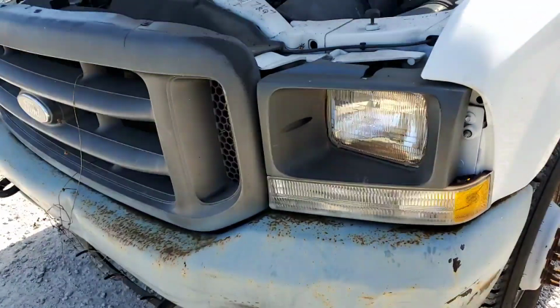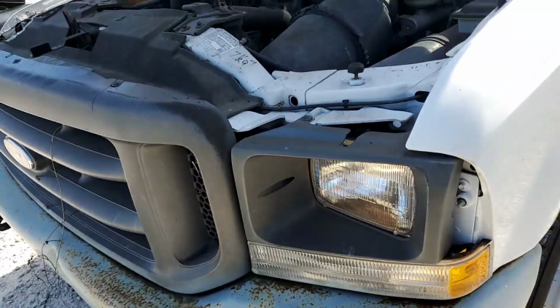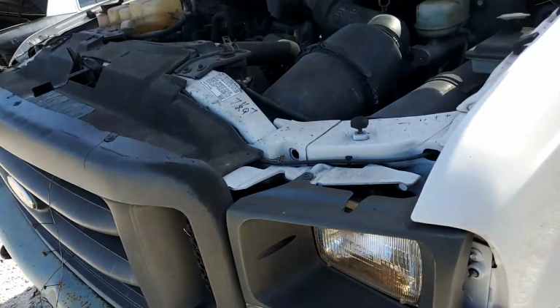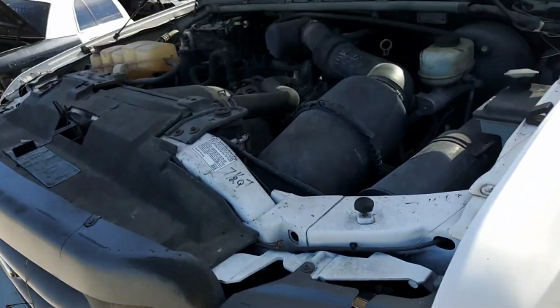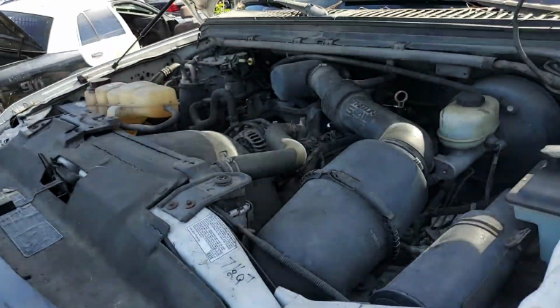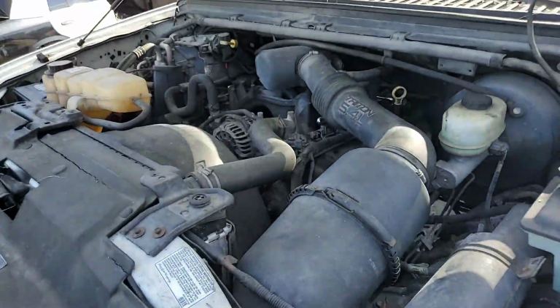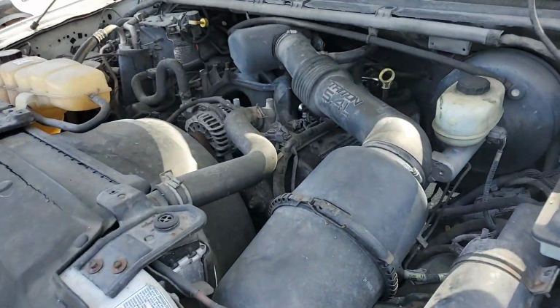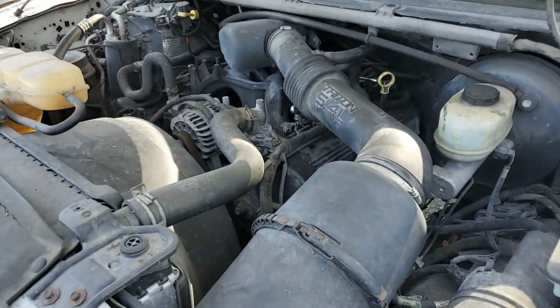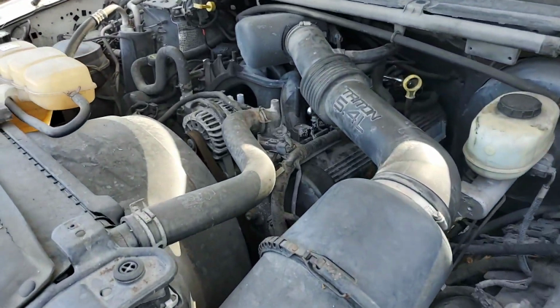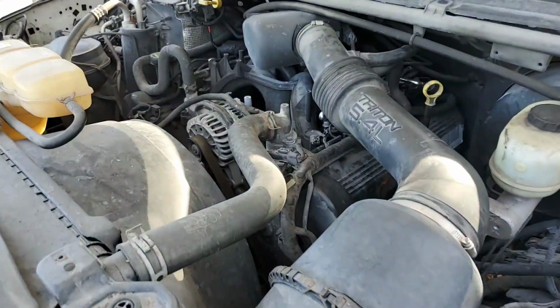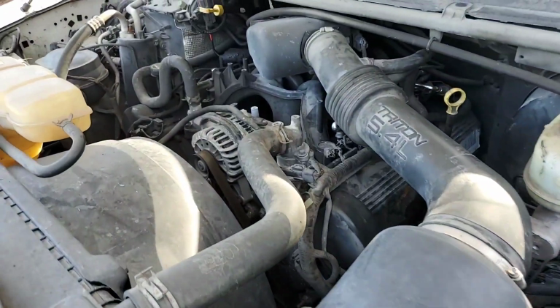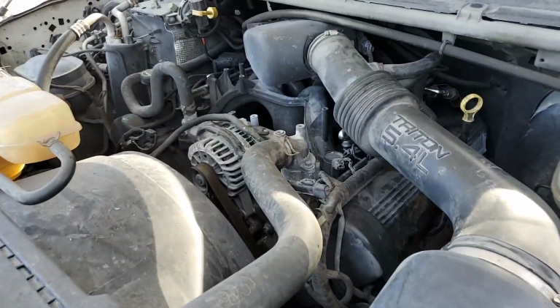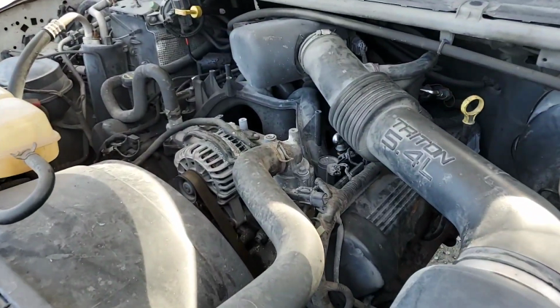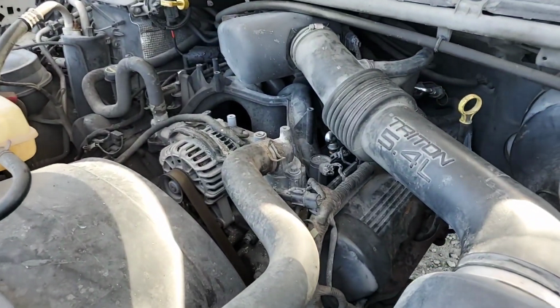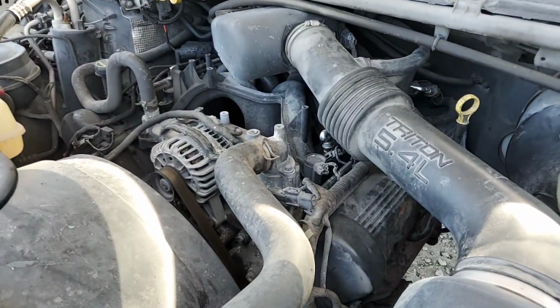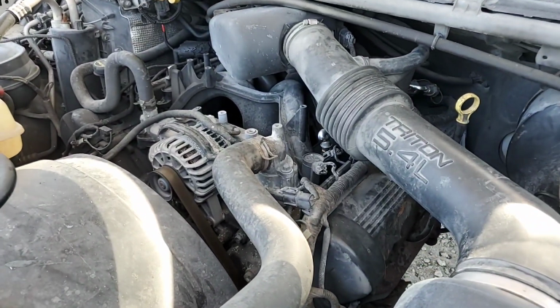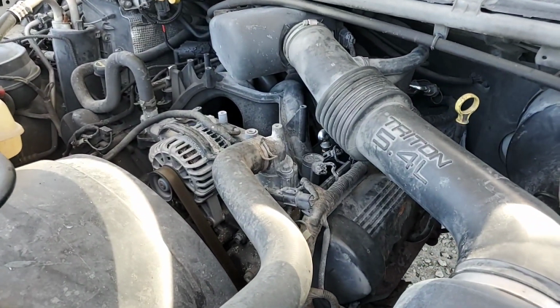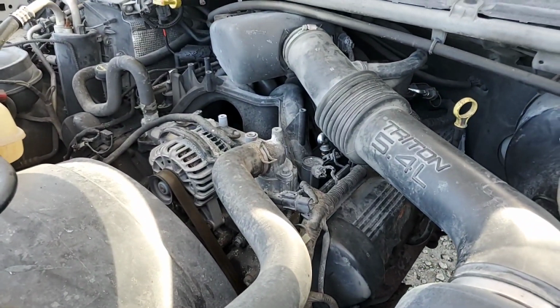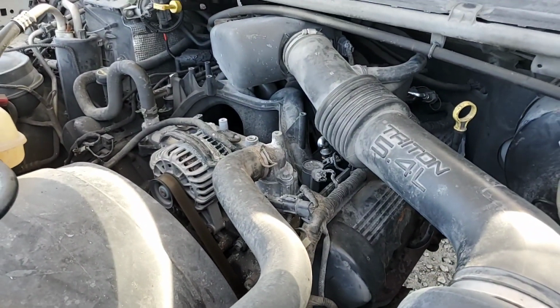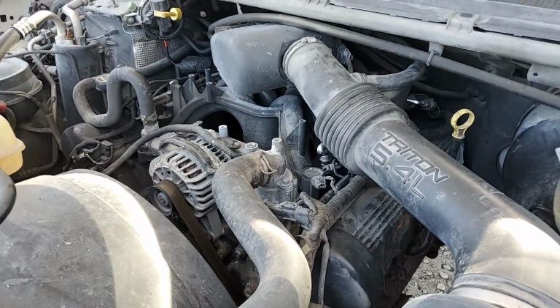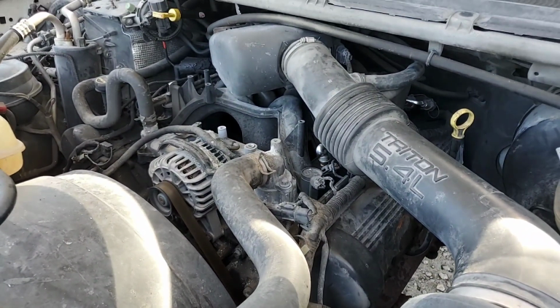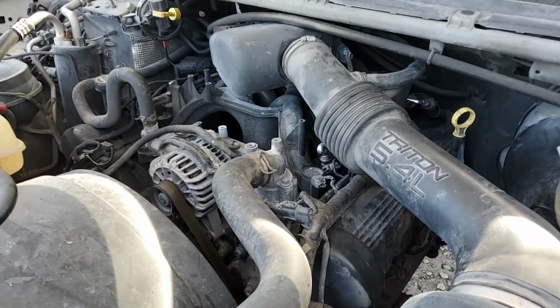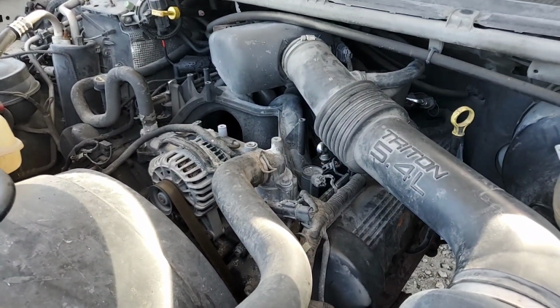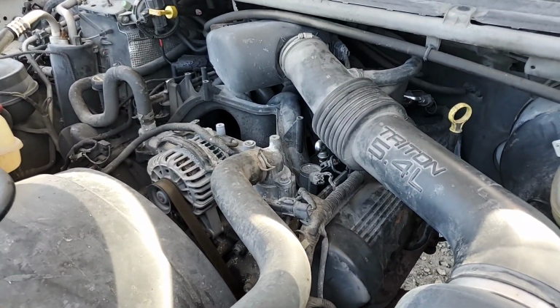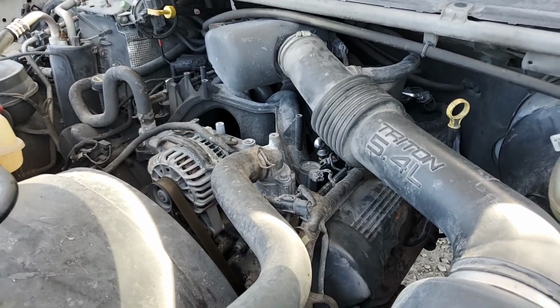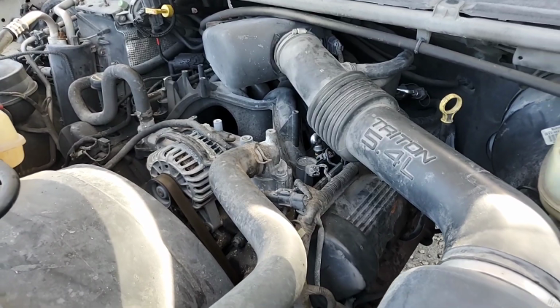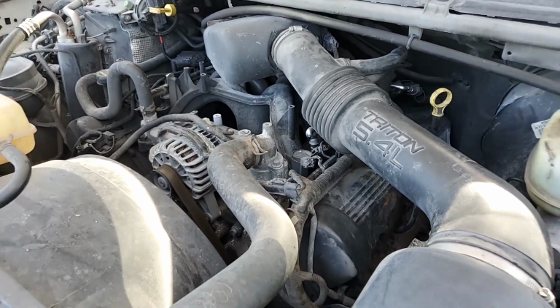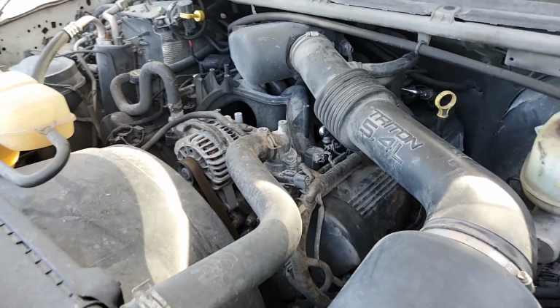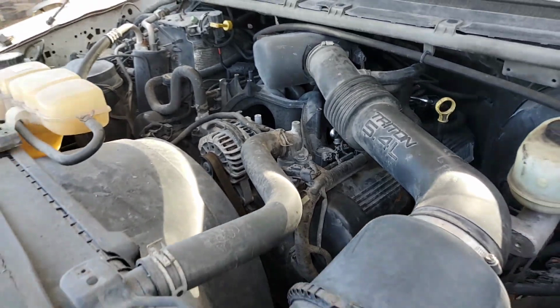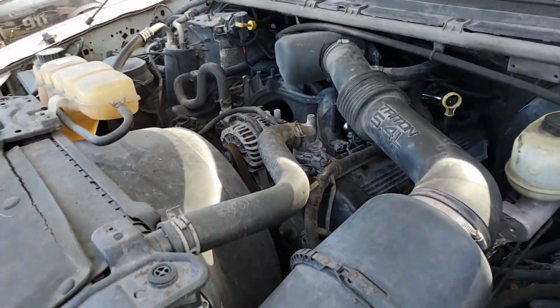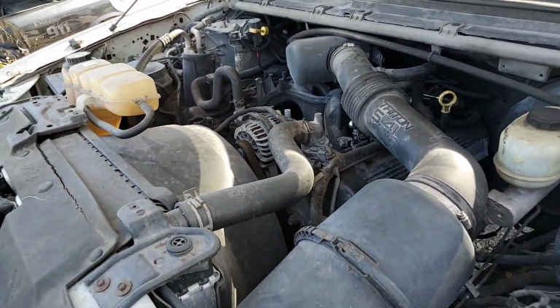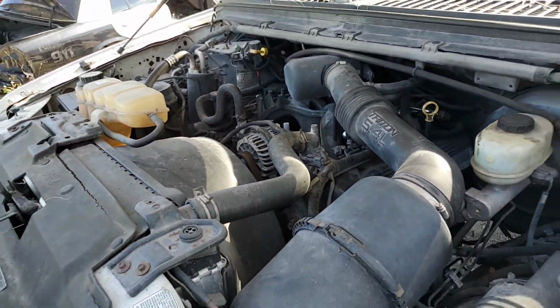The motor sounds great. It's a 5.4-liter gasoline engine and it sounds great.